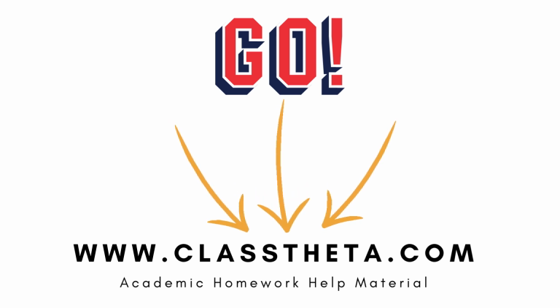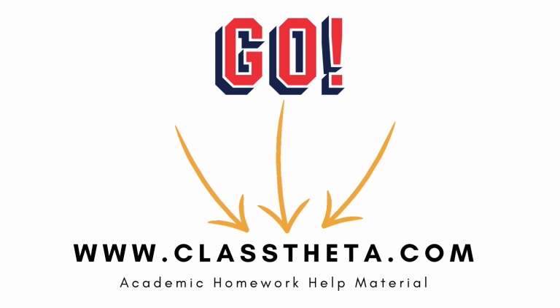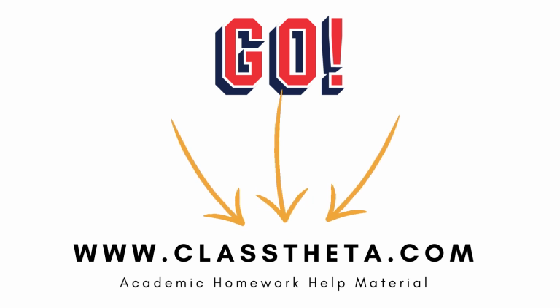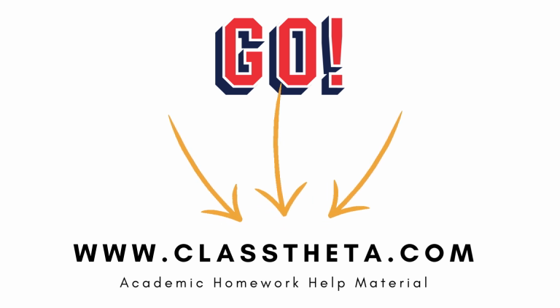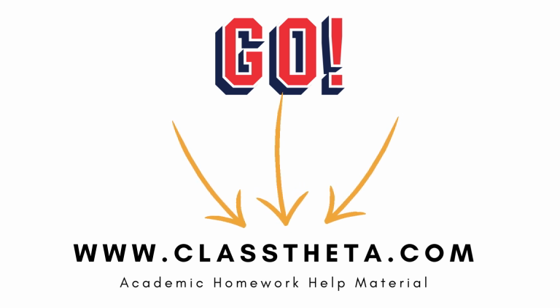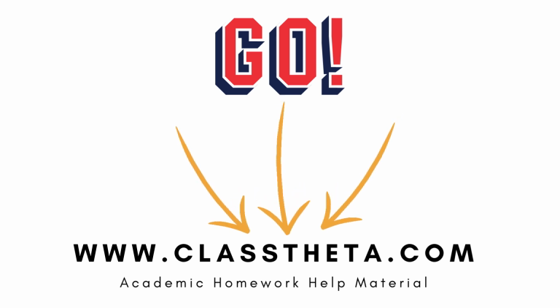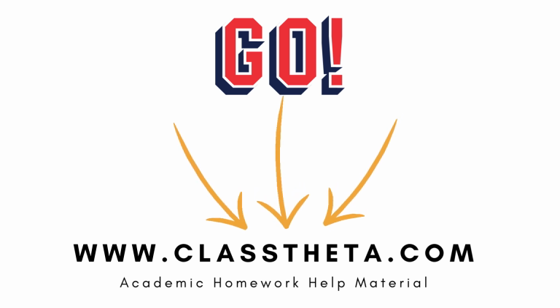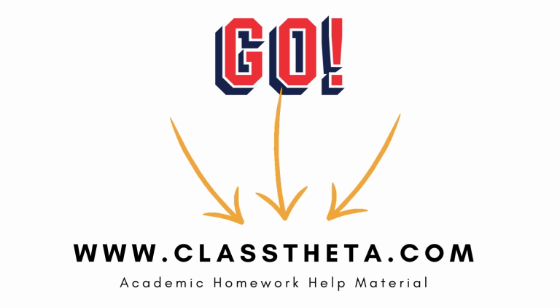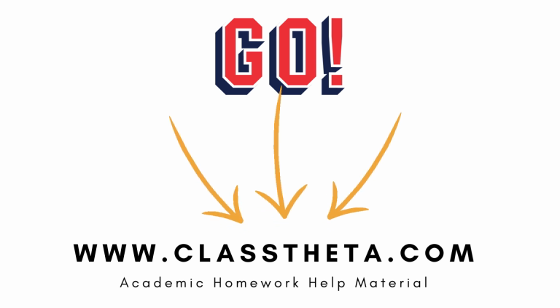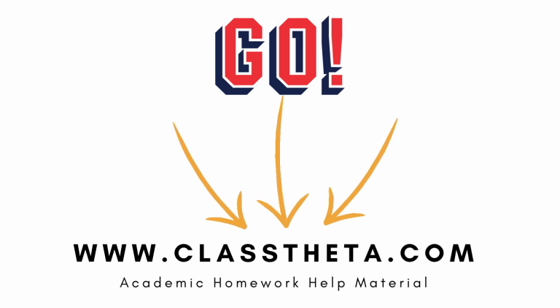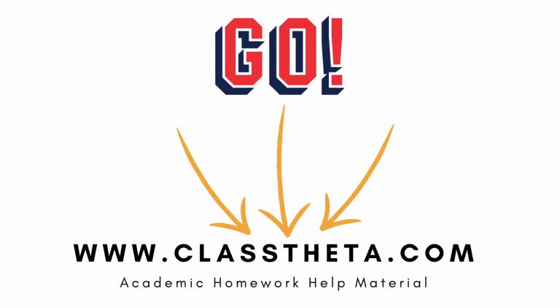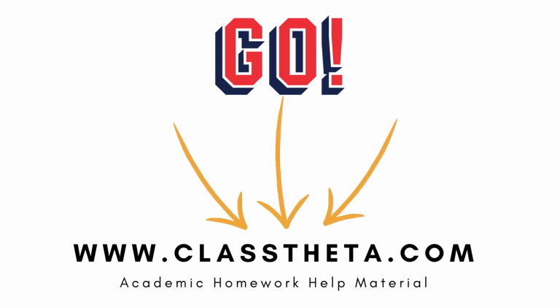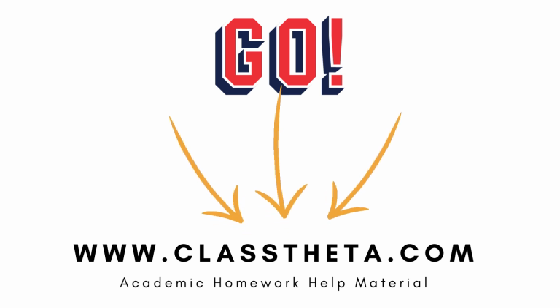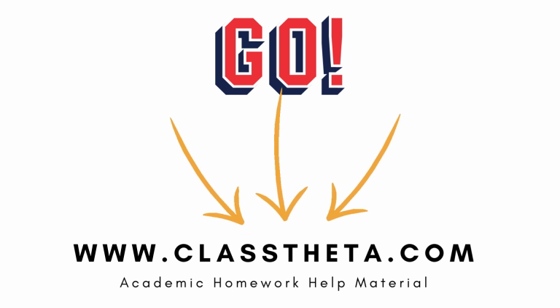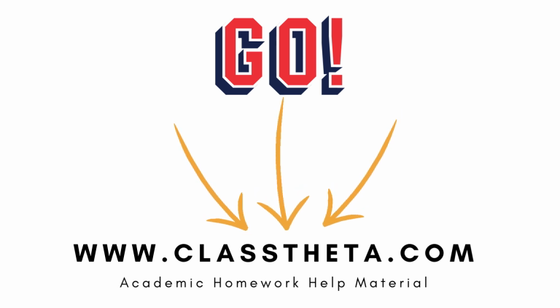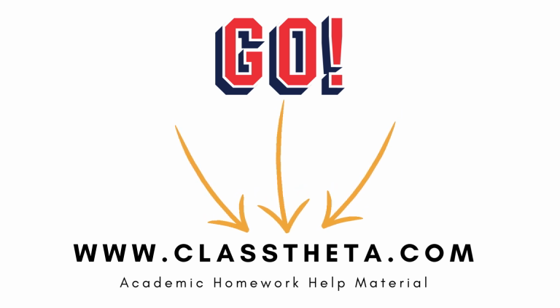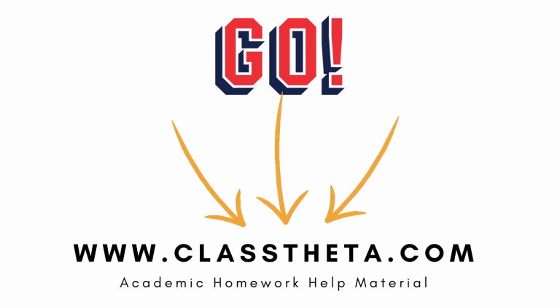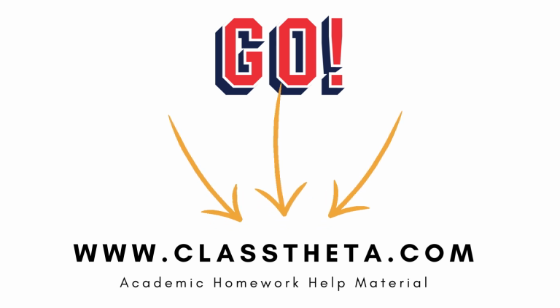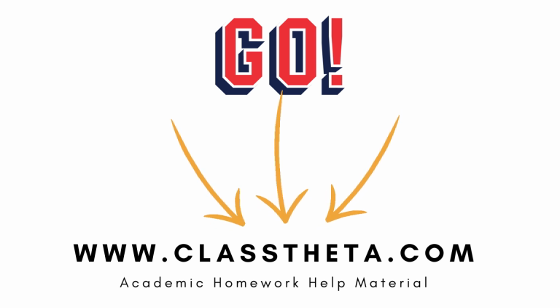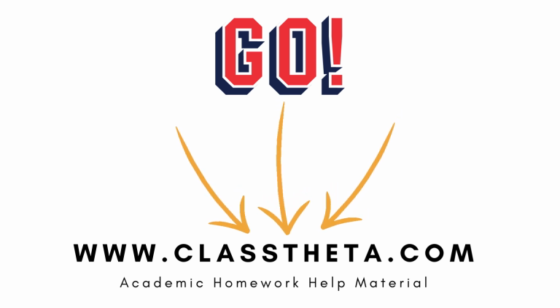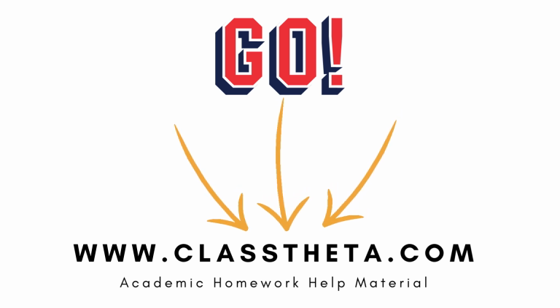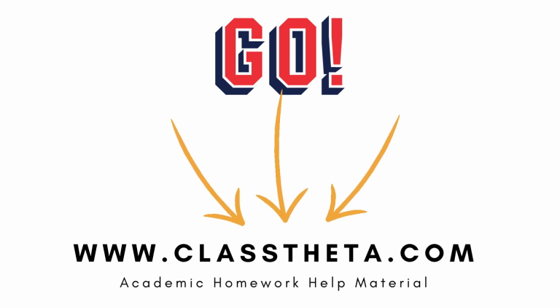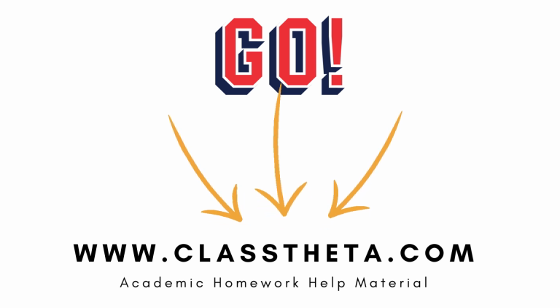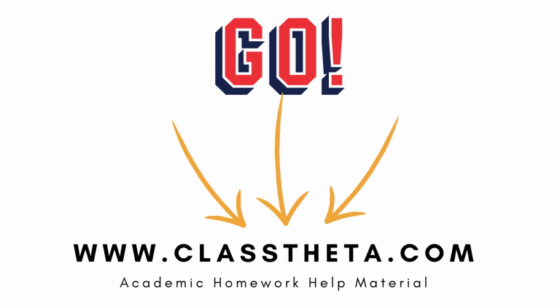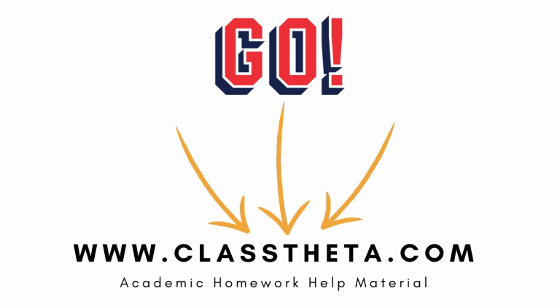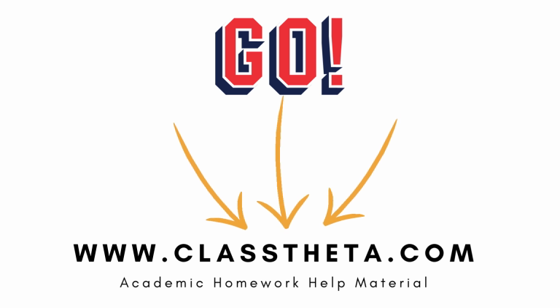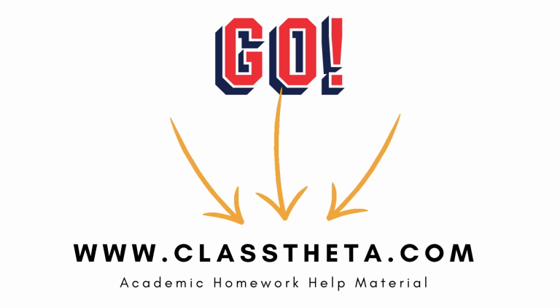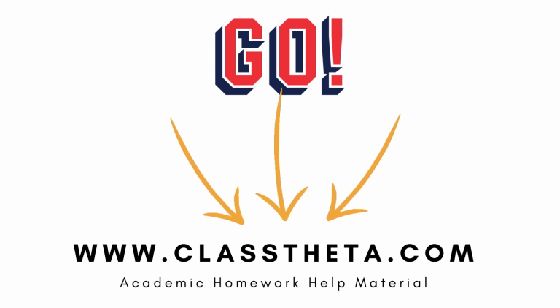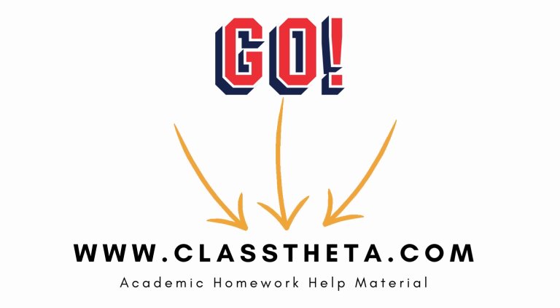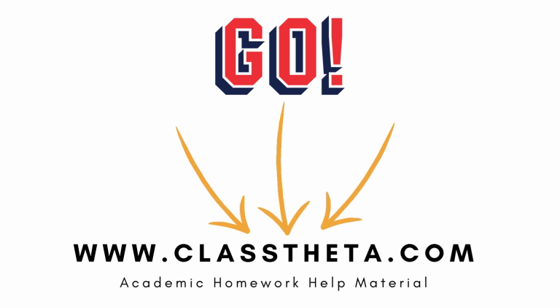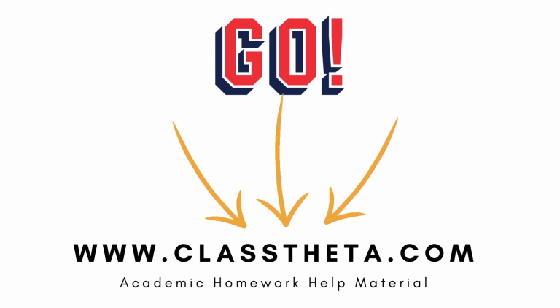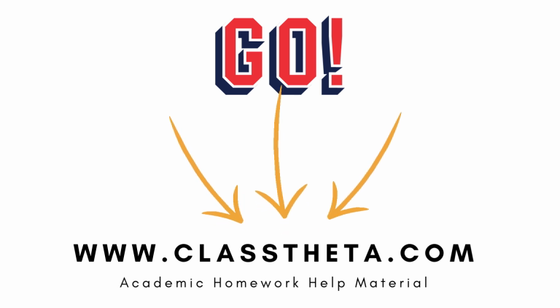If you are searching for any other question, please visit www.classtheta.com and find it in the search section. If you have any question to ask, use the session form on the right side of the website.